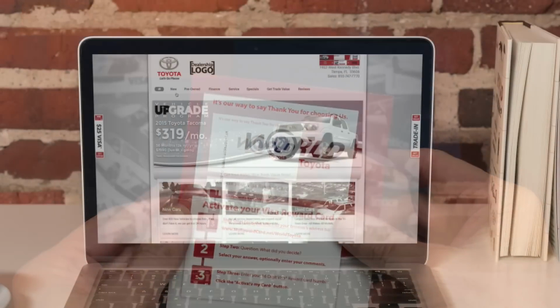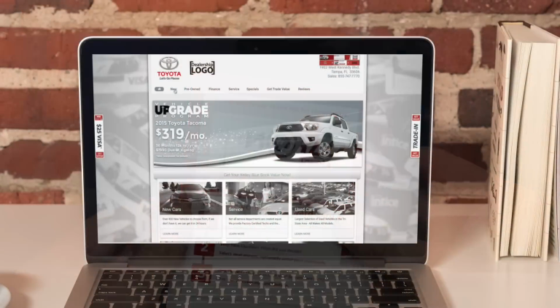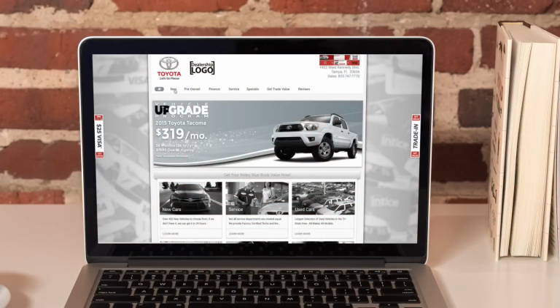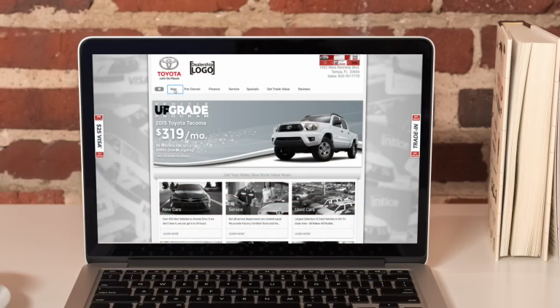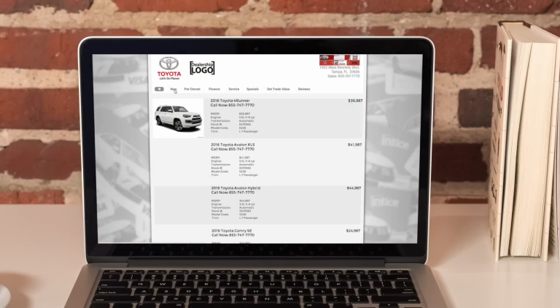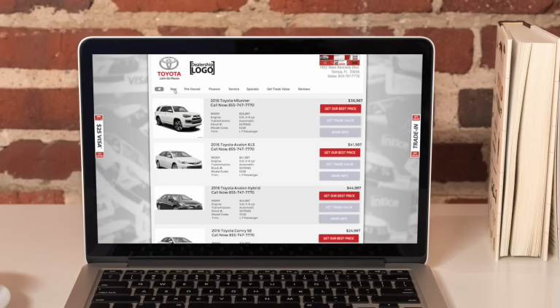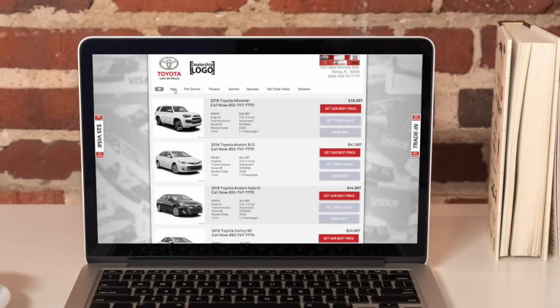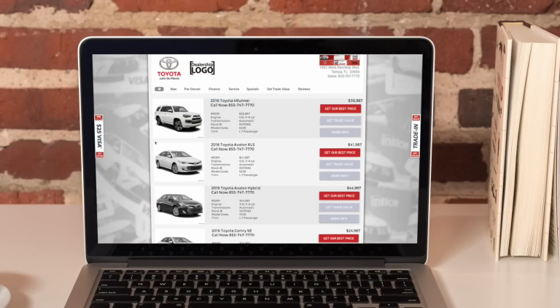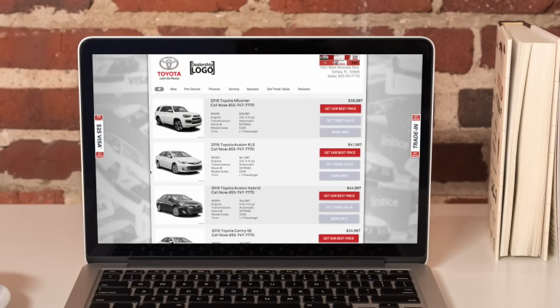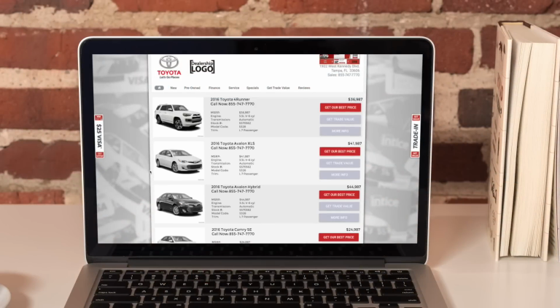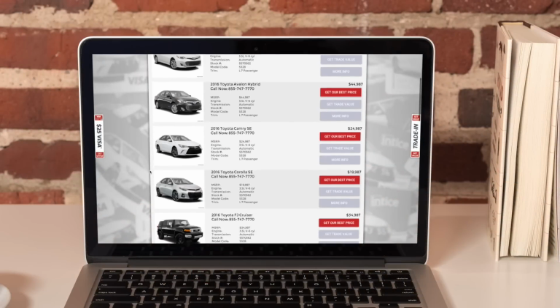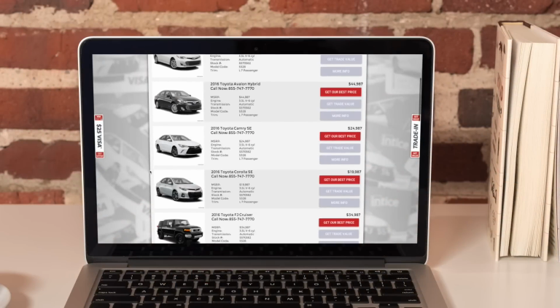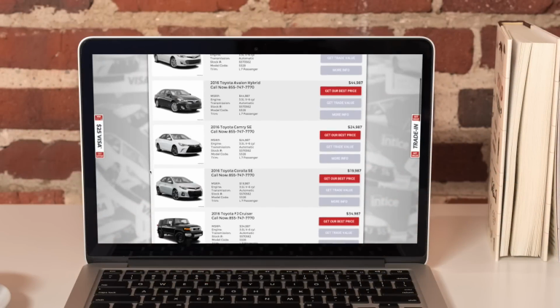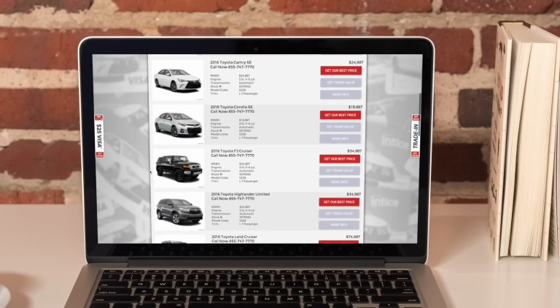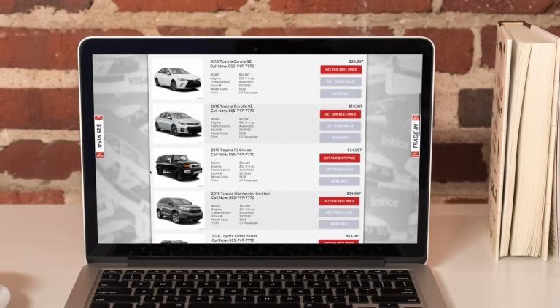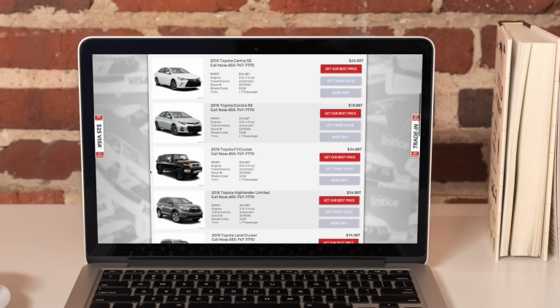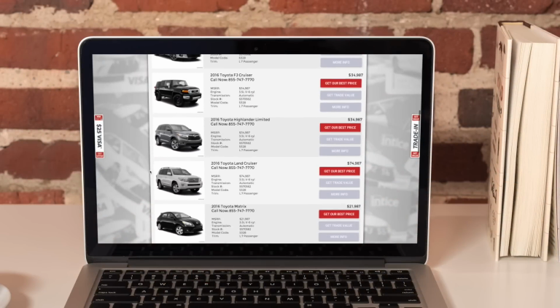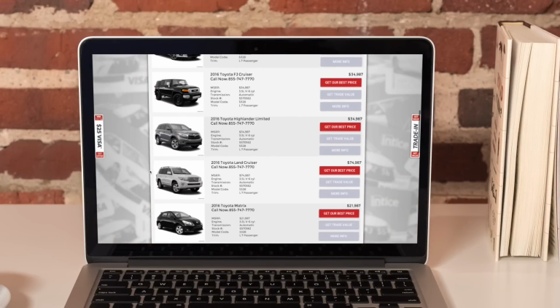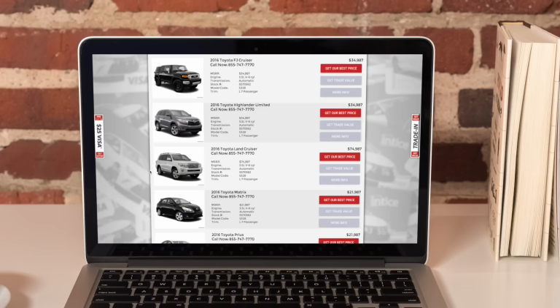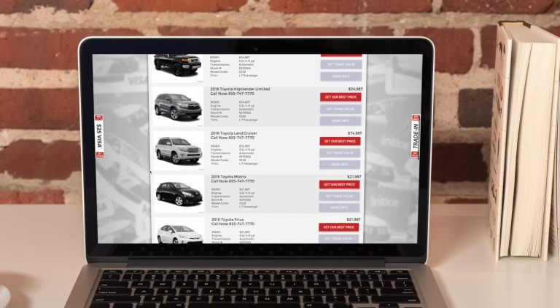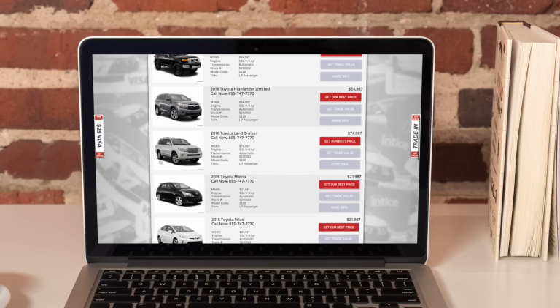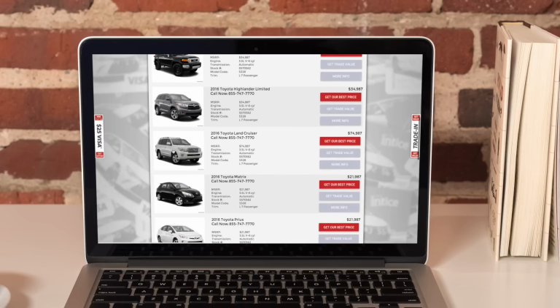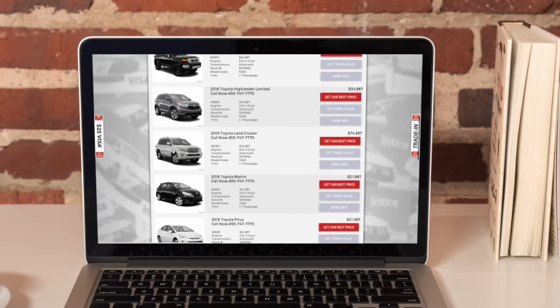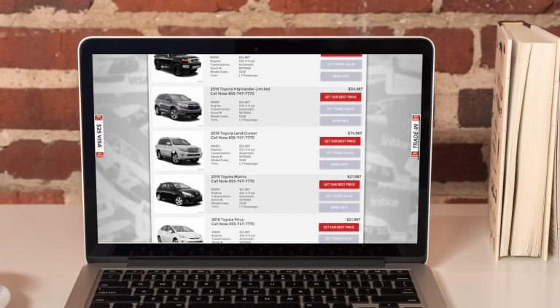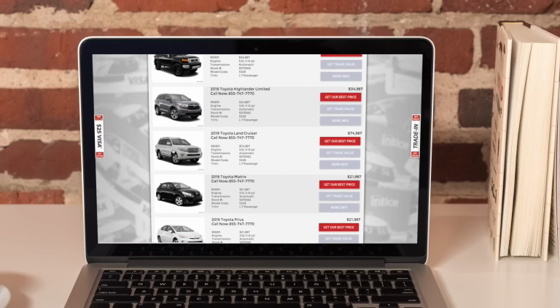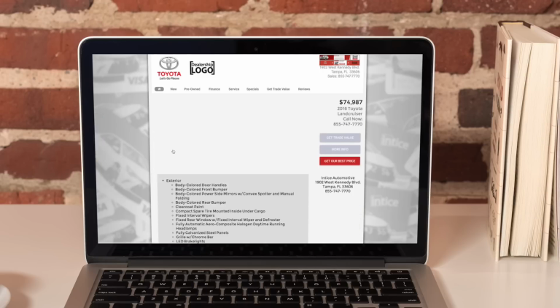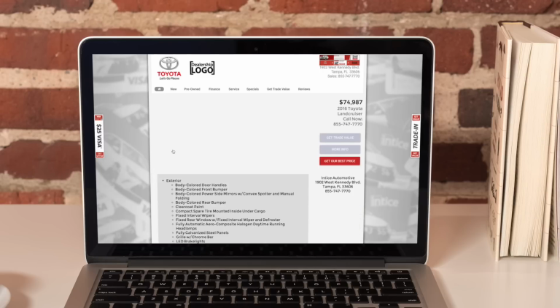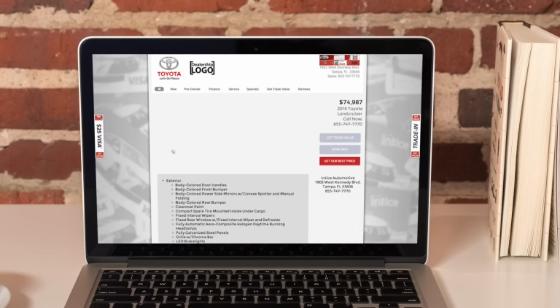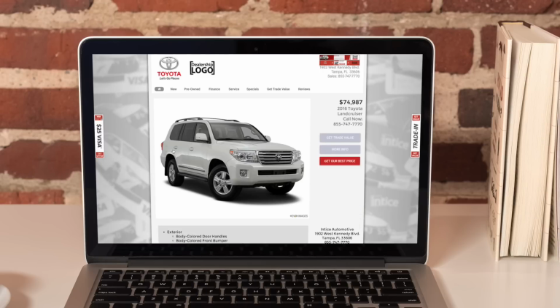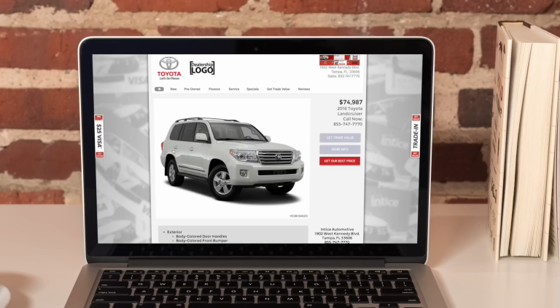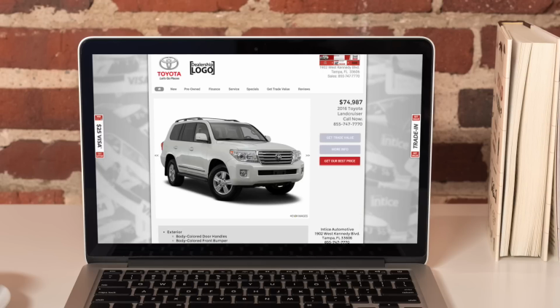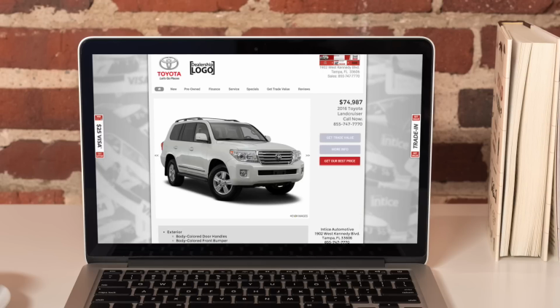If the visitor is not ready to register for the offer right away, that's okay. They can minimize the offer and browse your website.